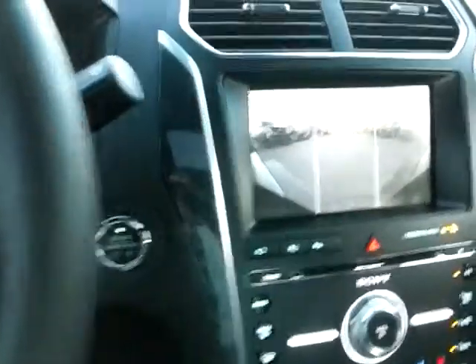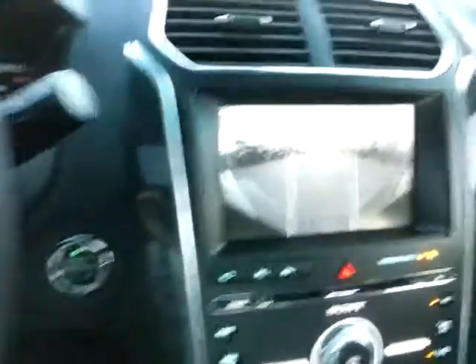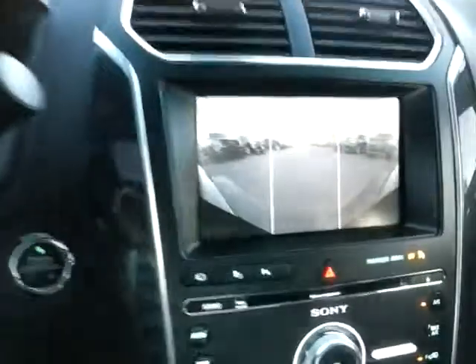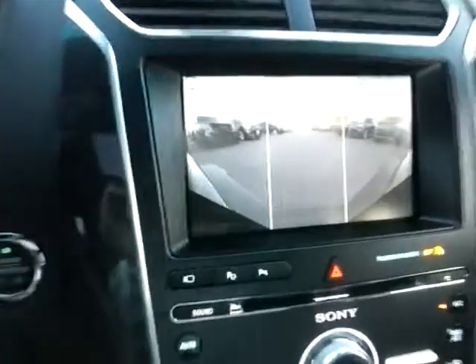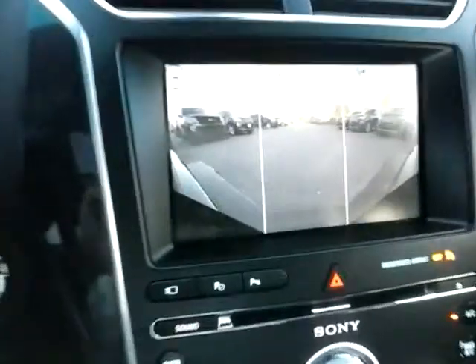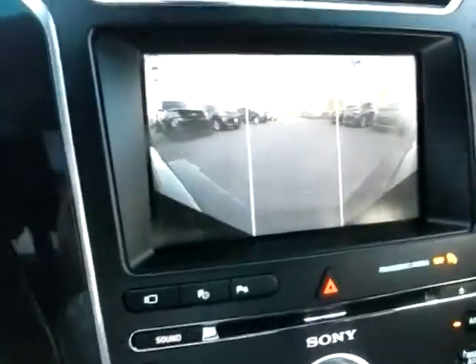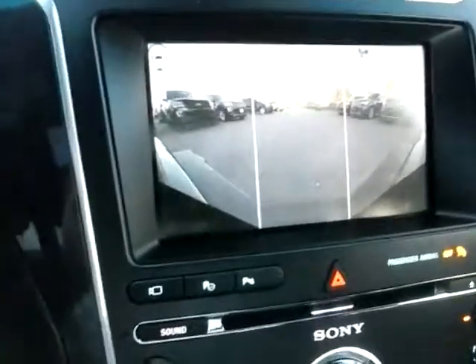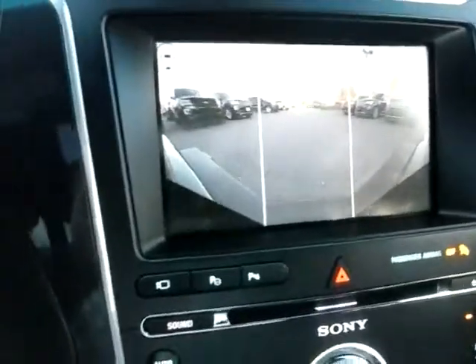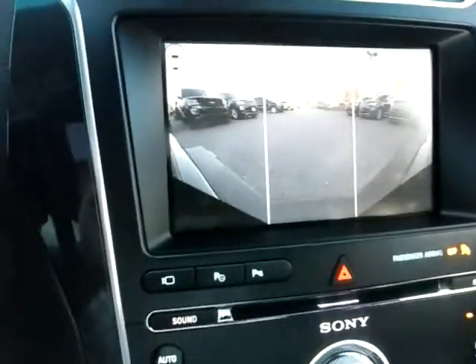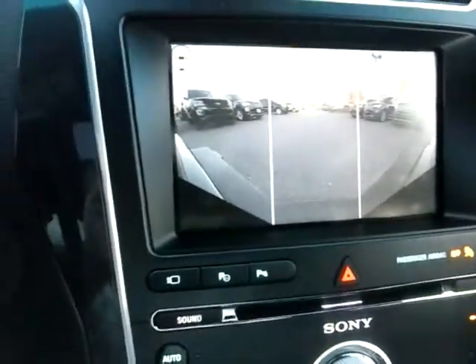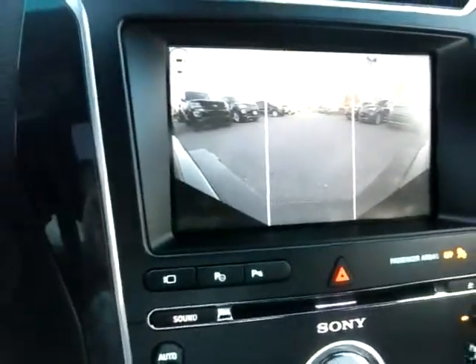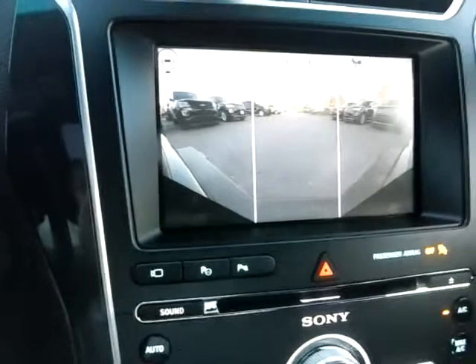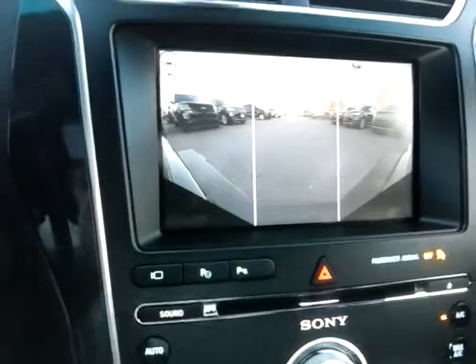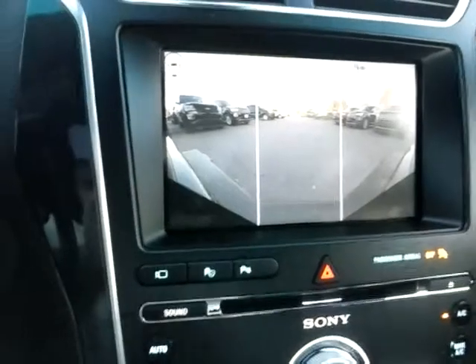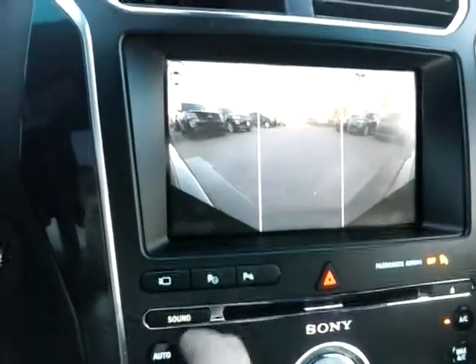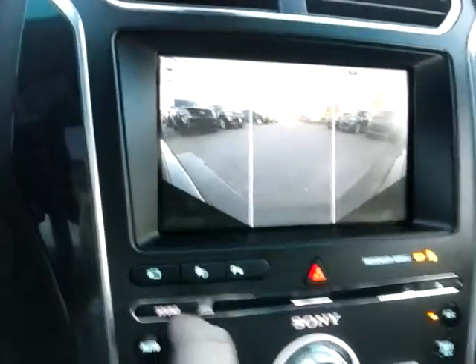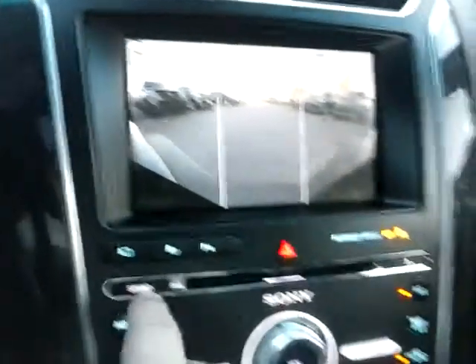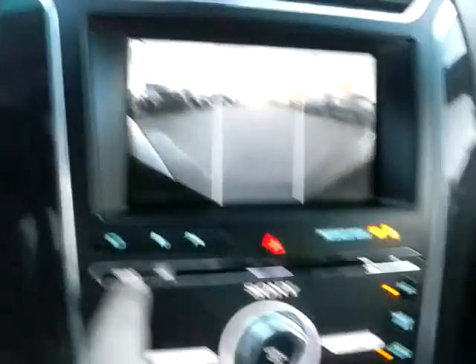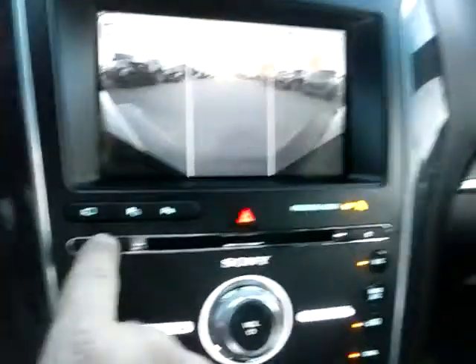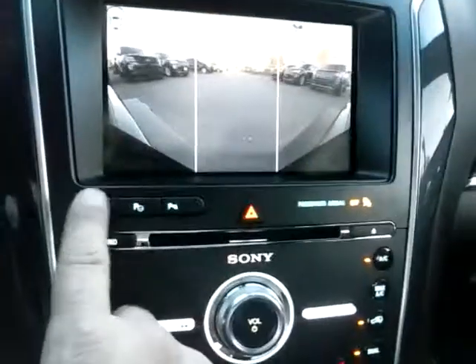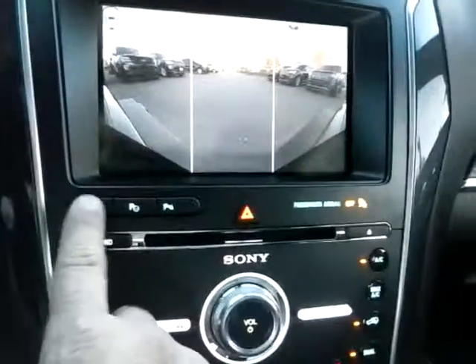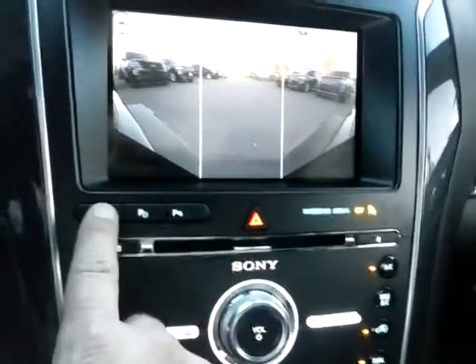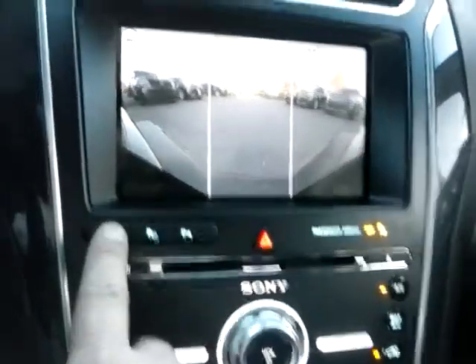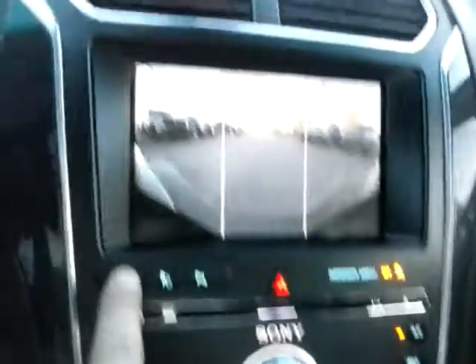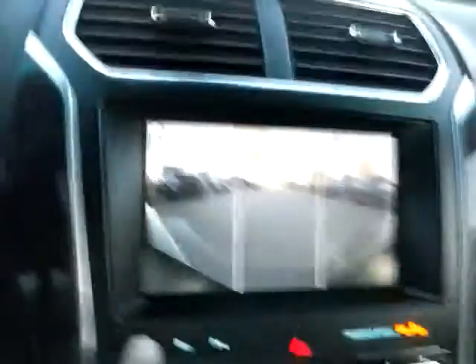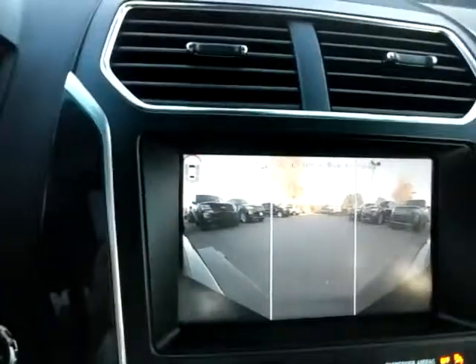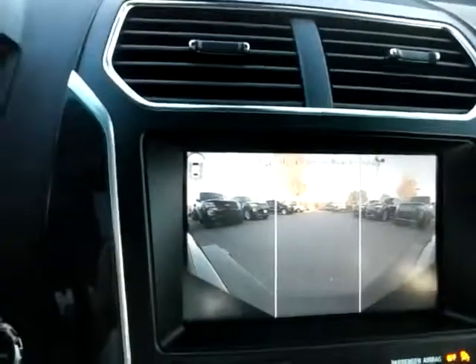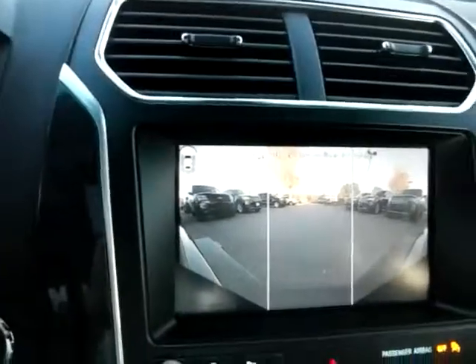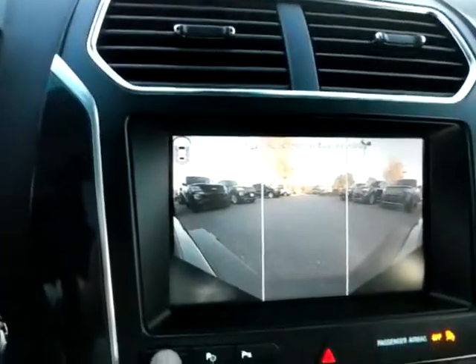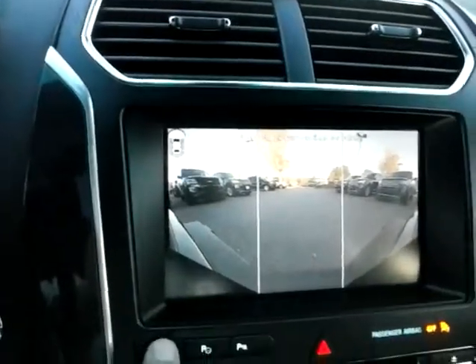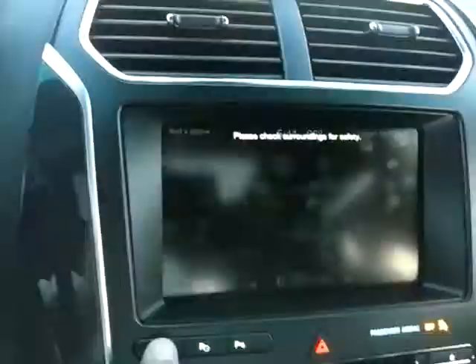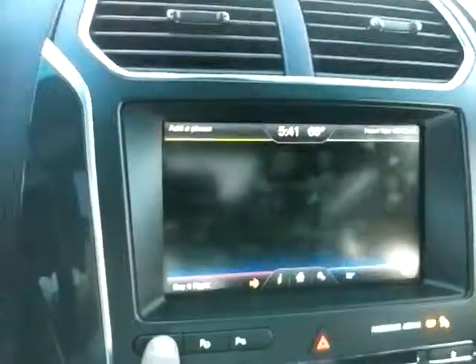Here's another view when you hit the camera button — you can kind of see what's up ahead. This is the front 180 camera.